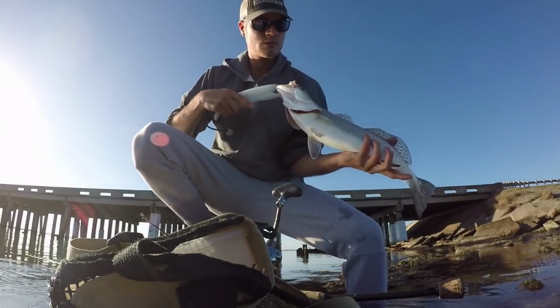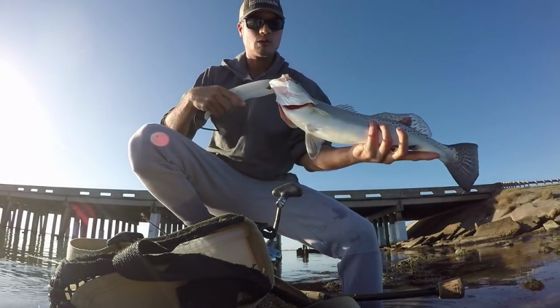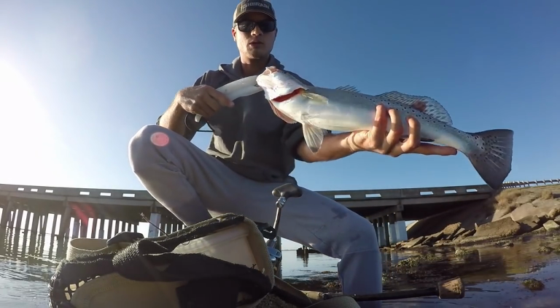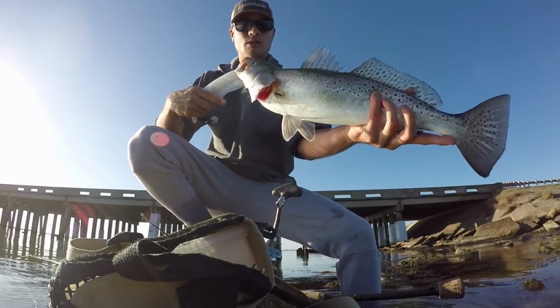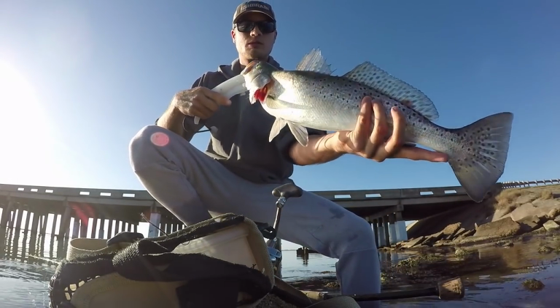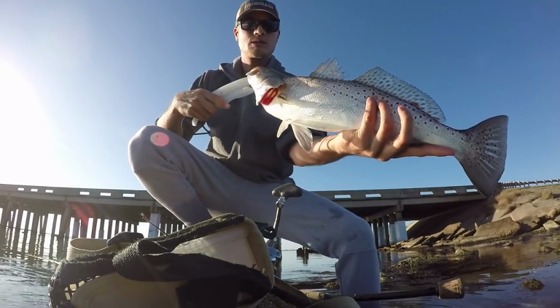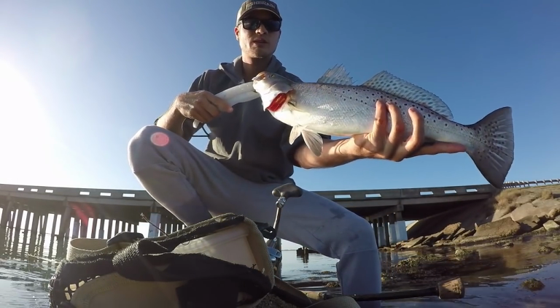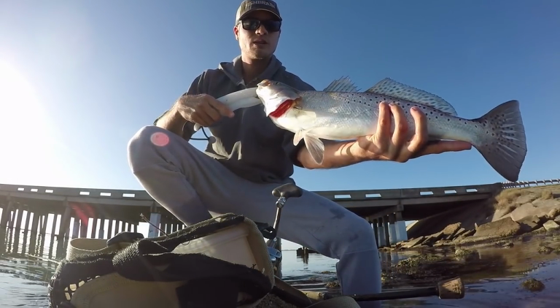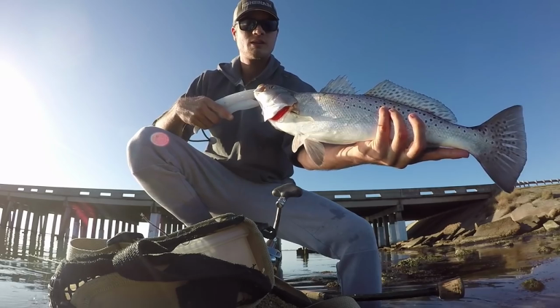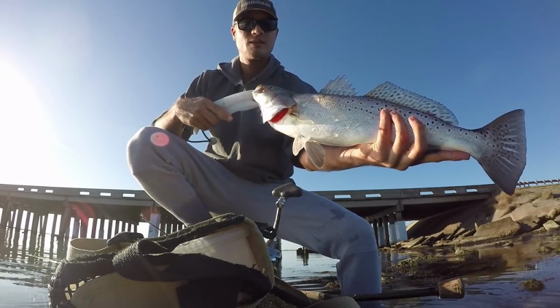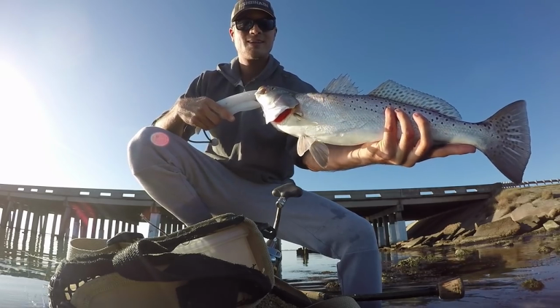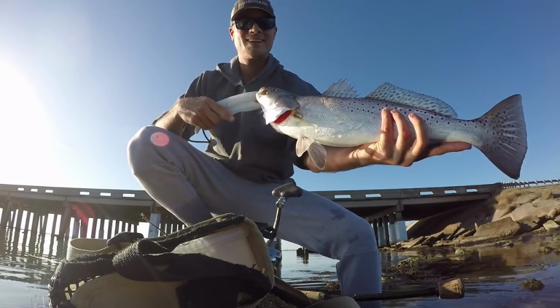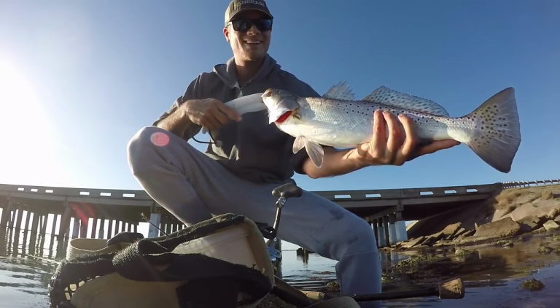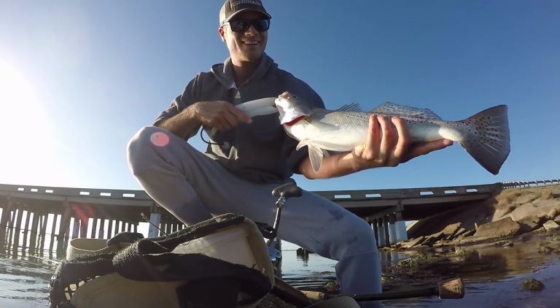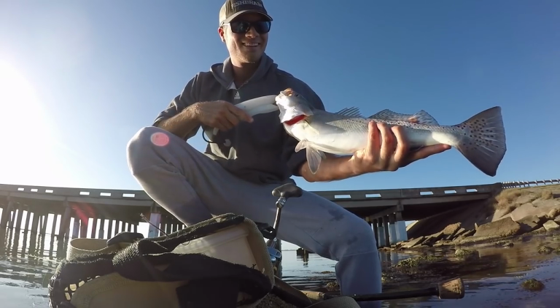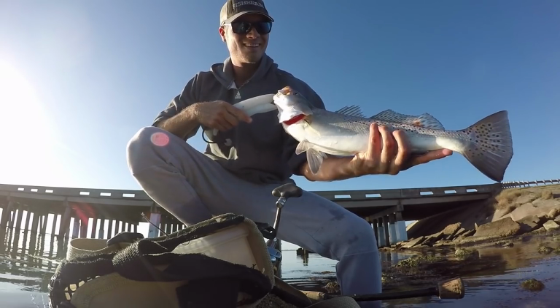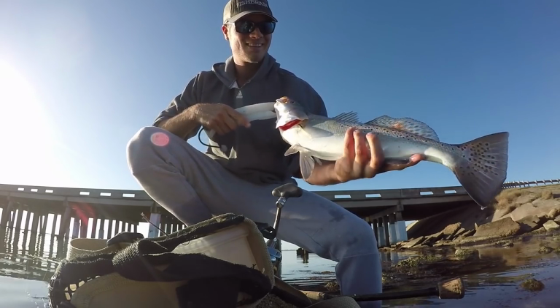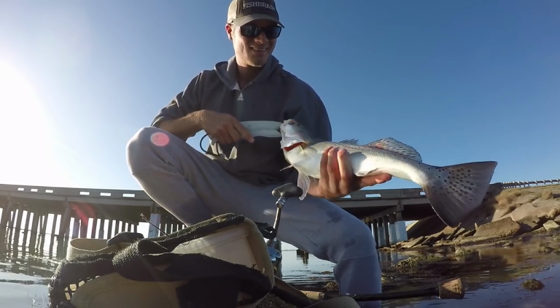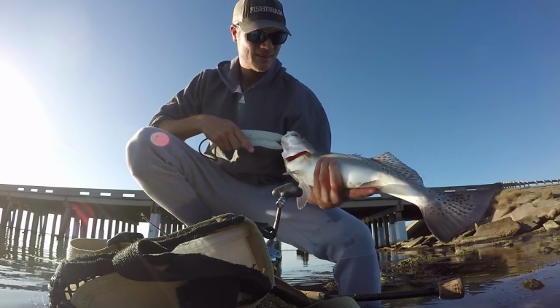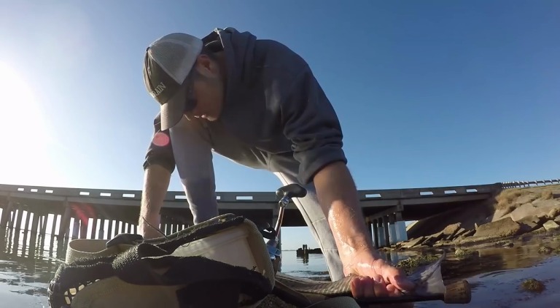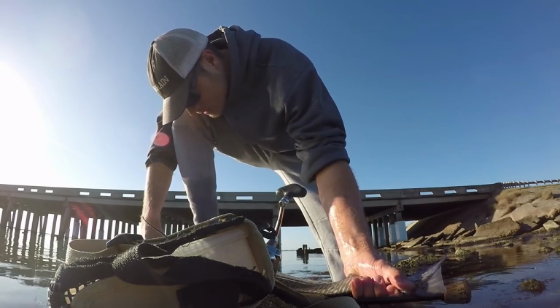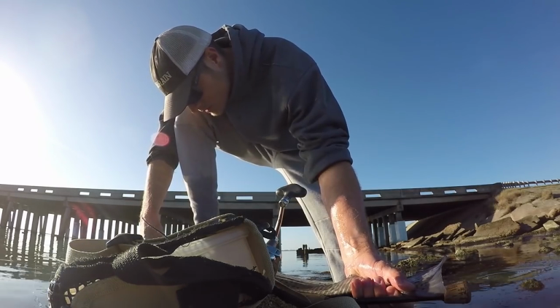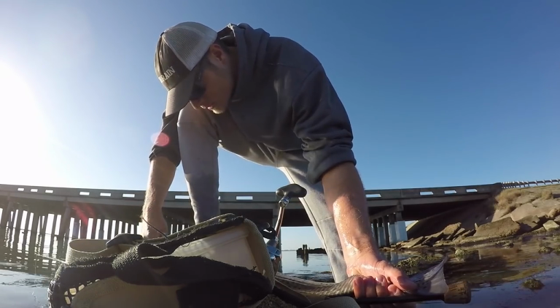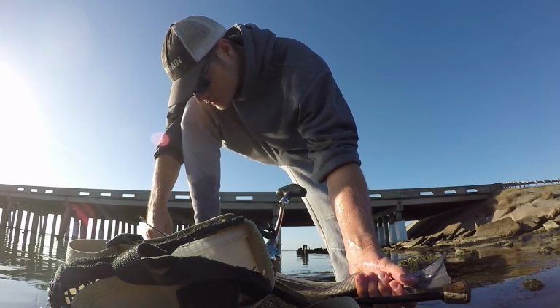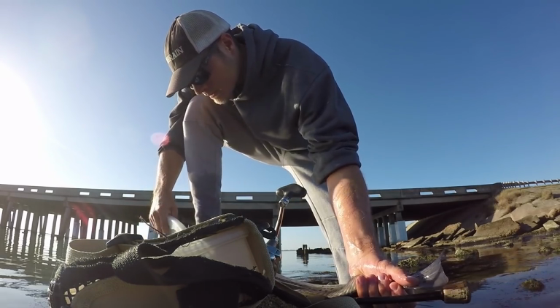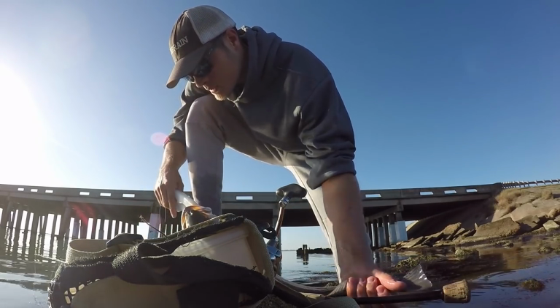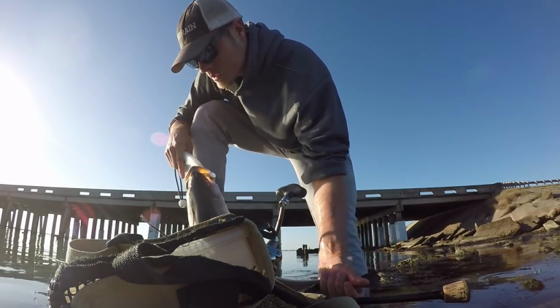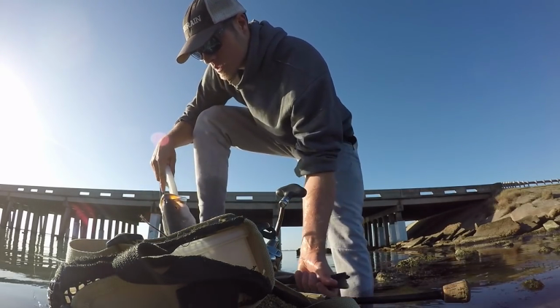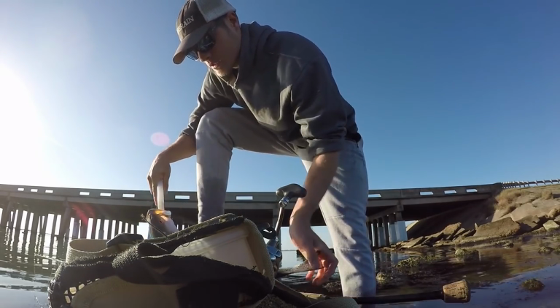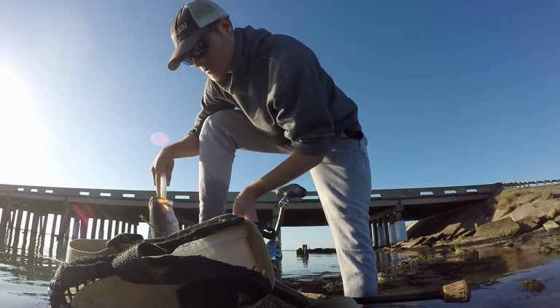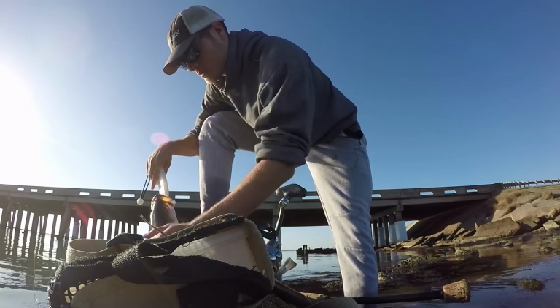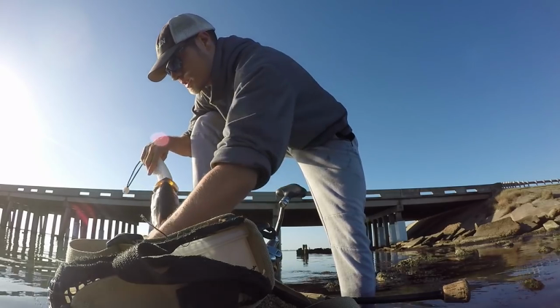I pulled it out so it looks bigger. It's about 22 inches.